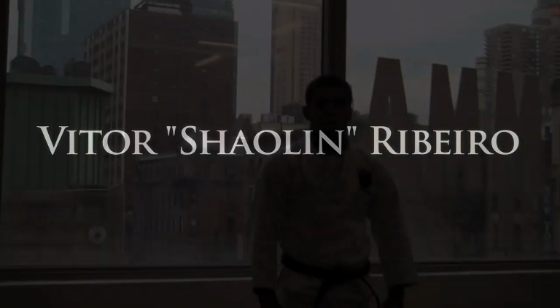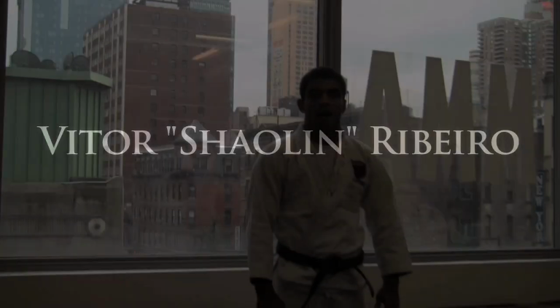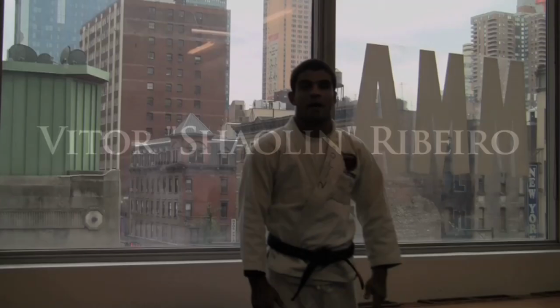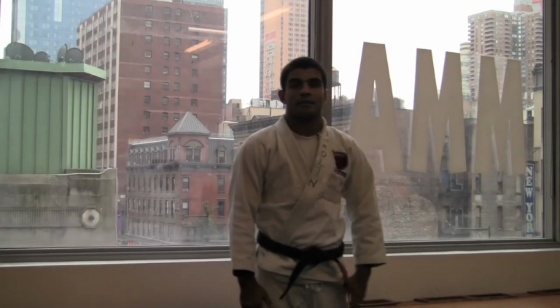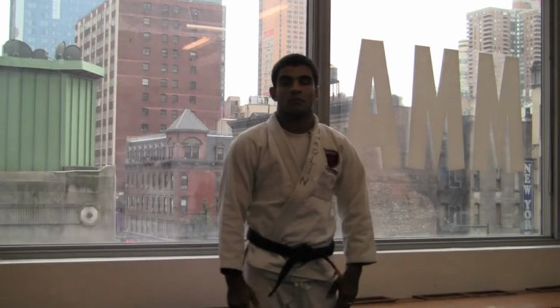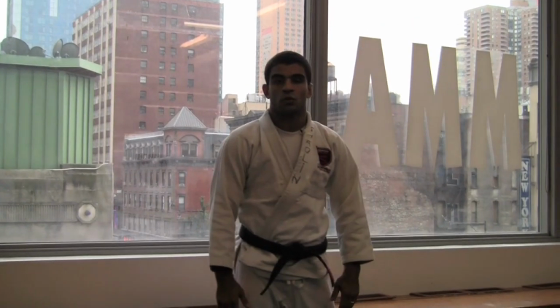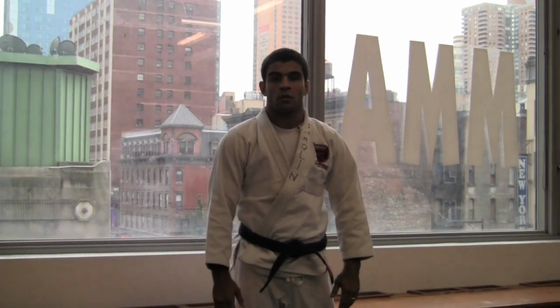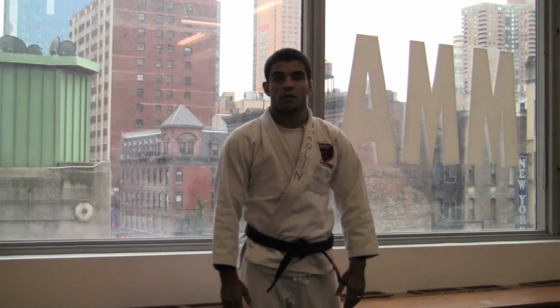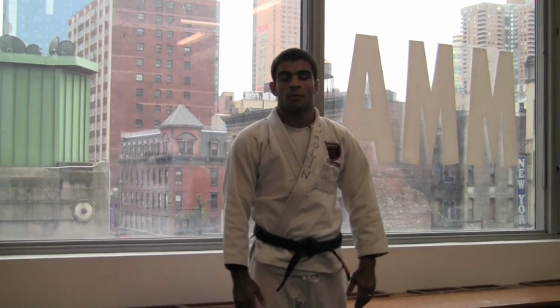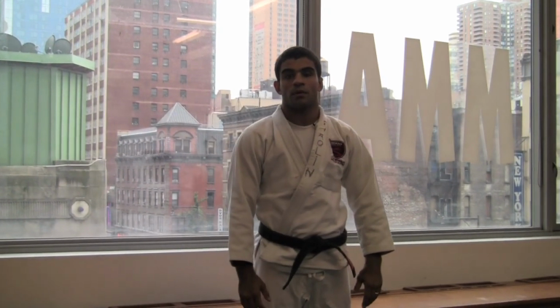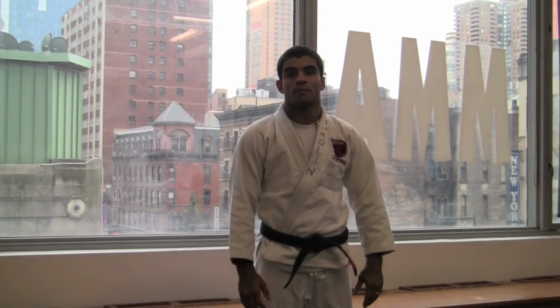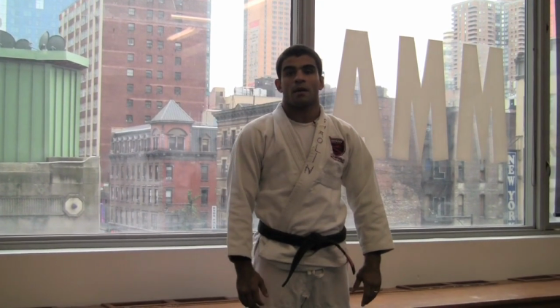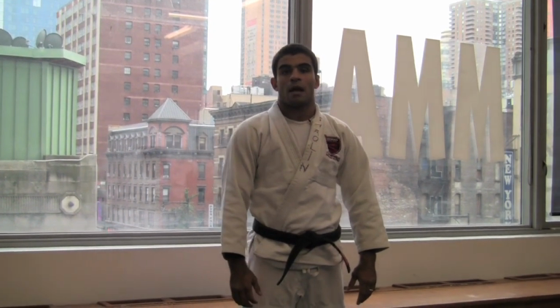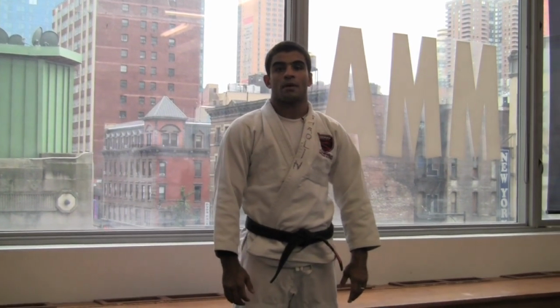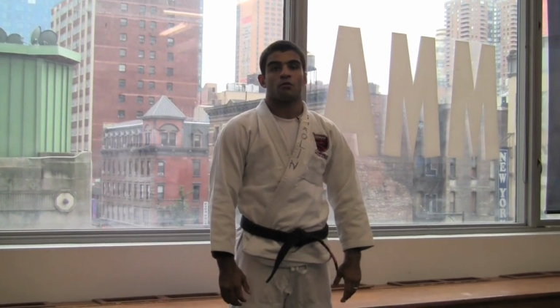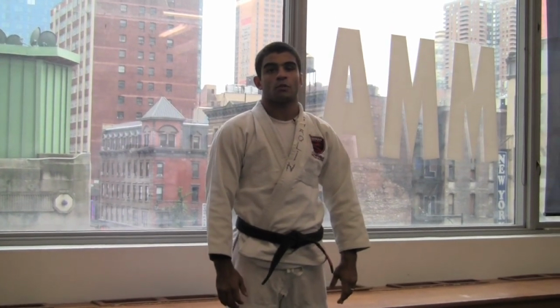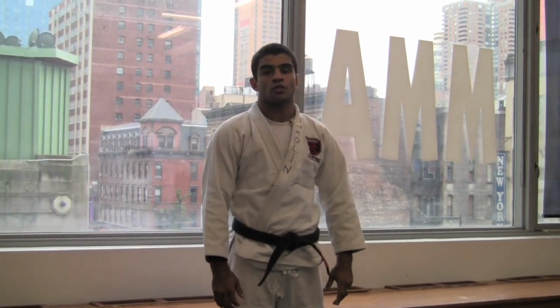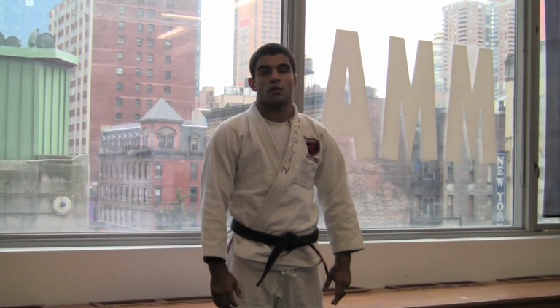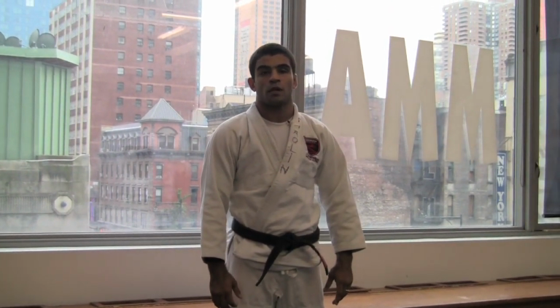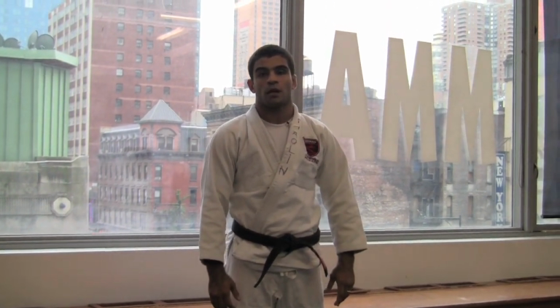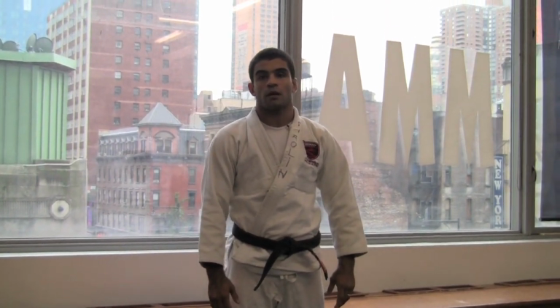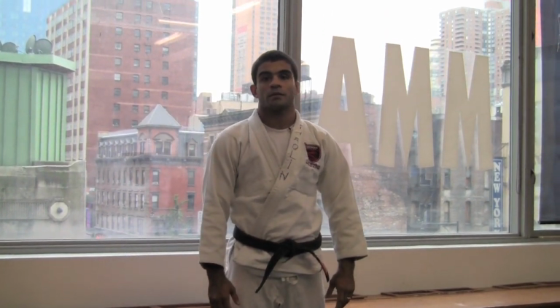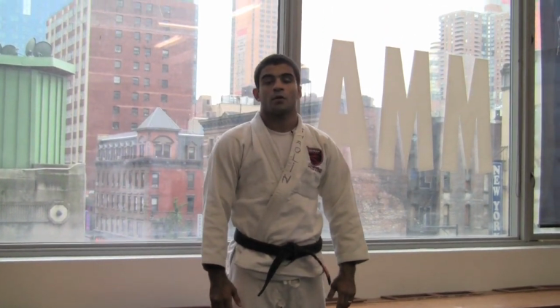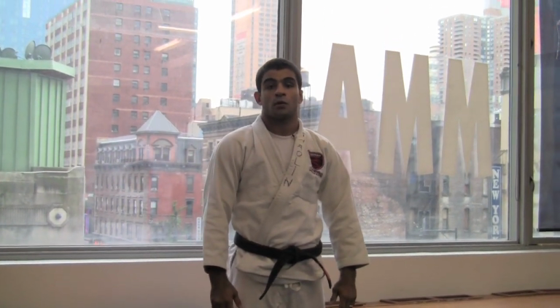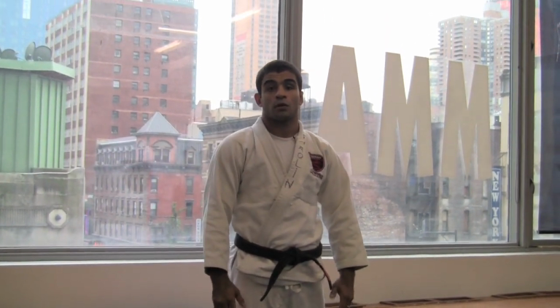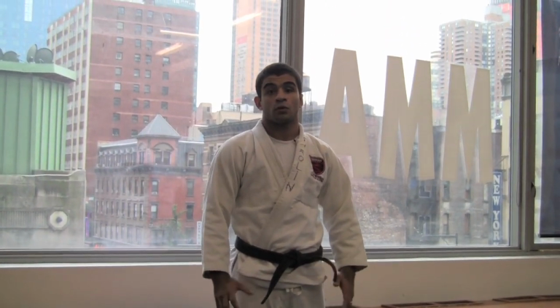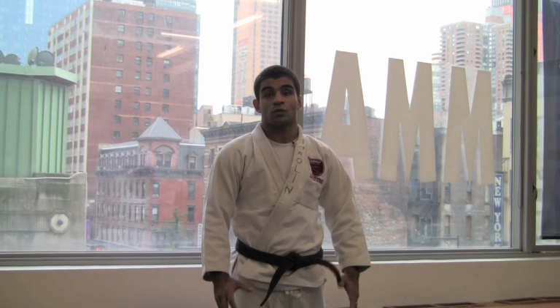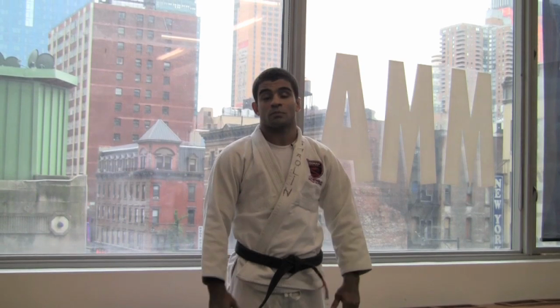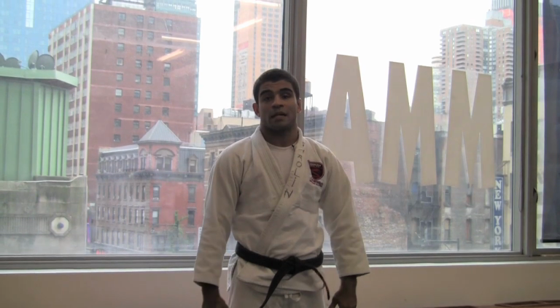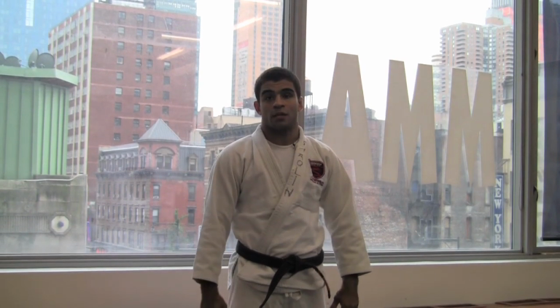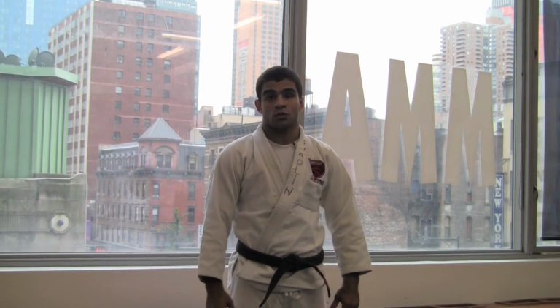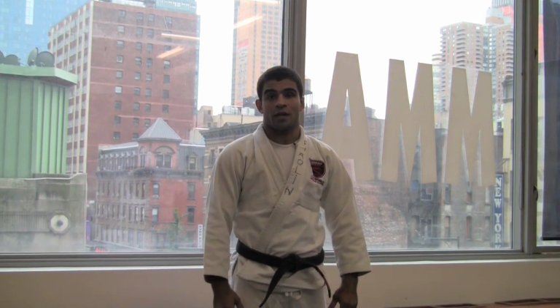Hi guys, I'm Vitor Shaolin Ribeiro. I'm here with BJJweekly.com. We're going to use some techniques today.